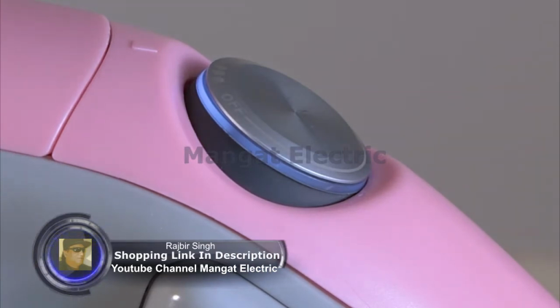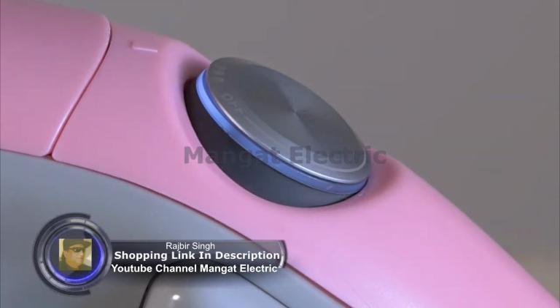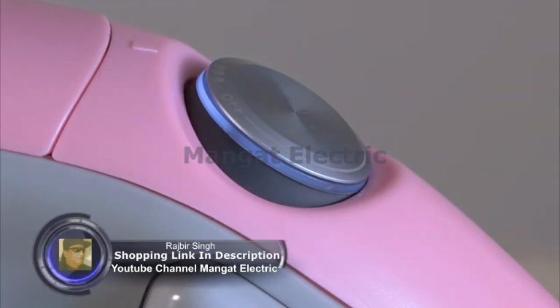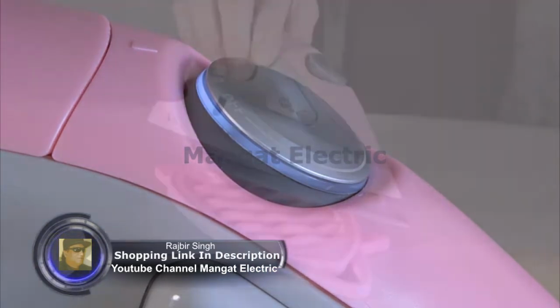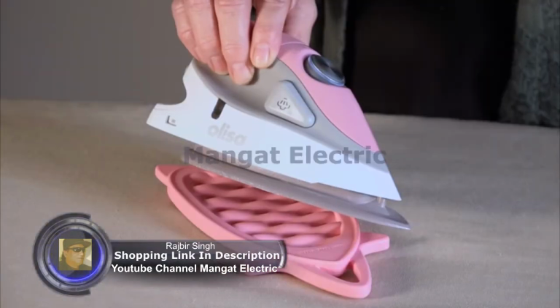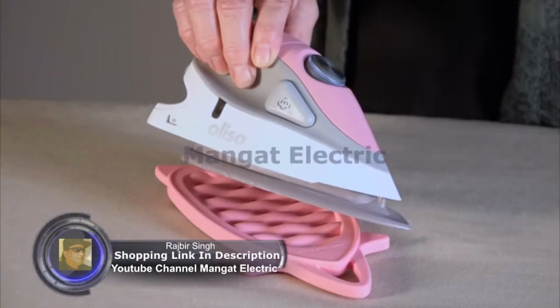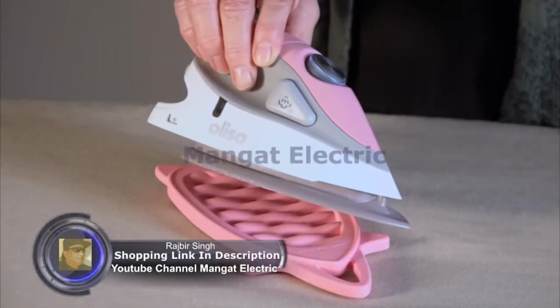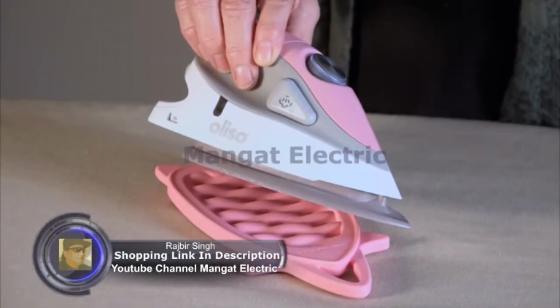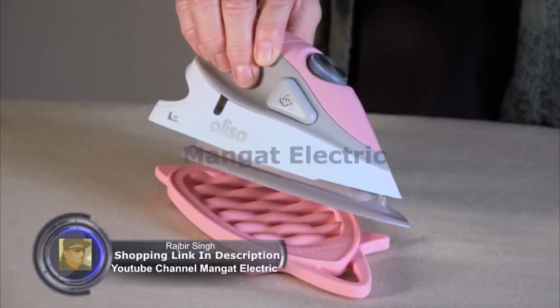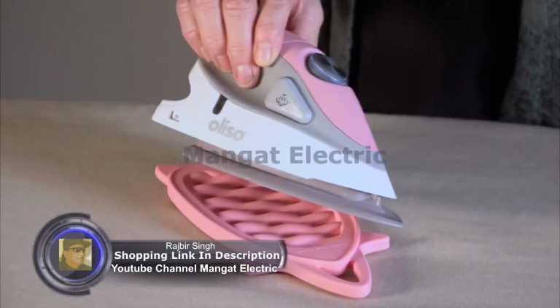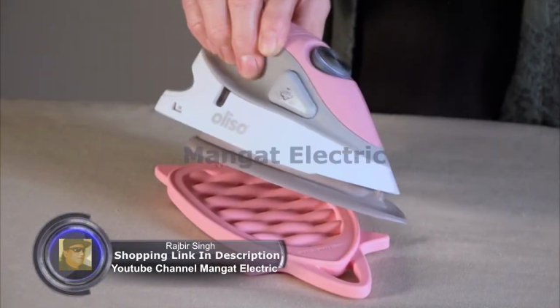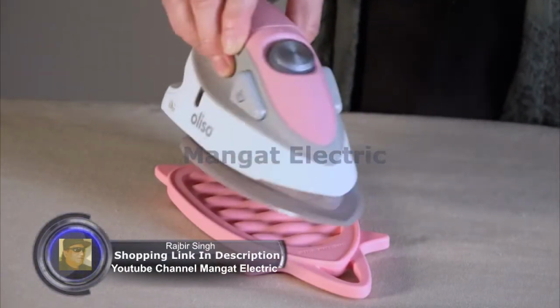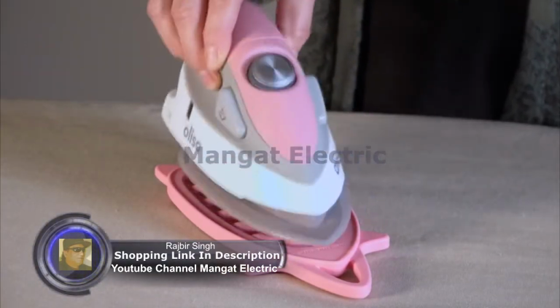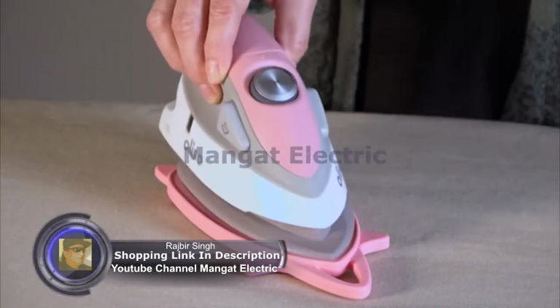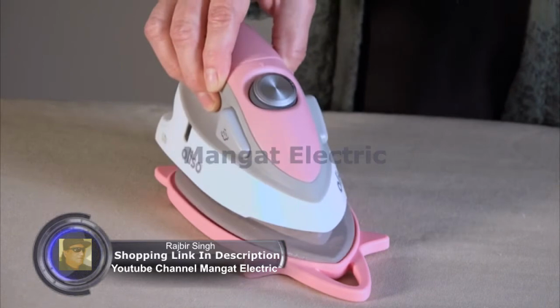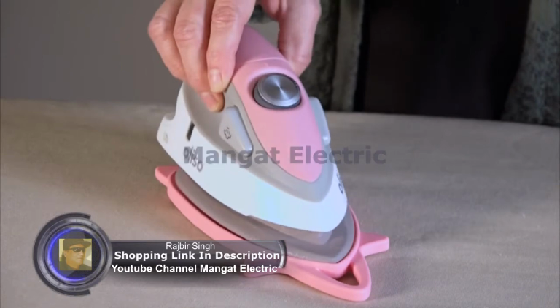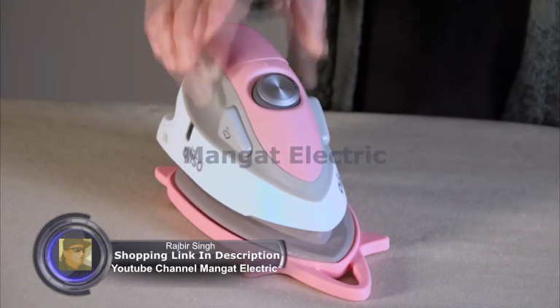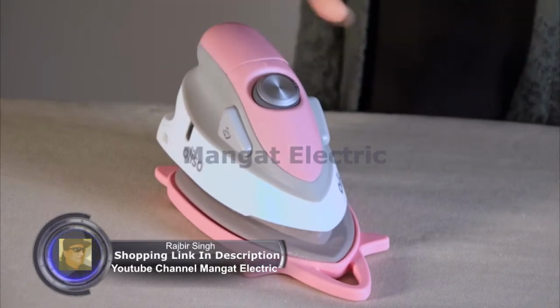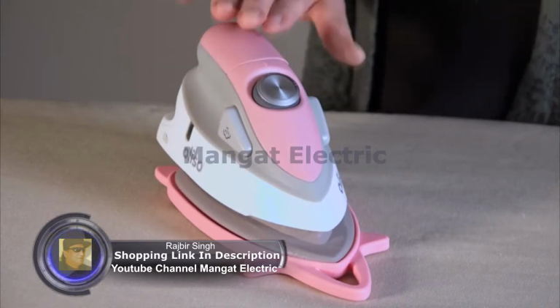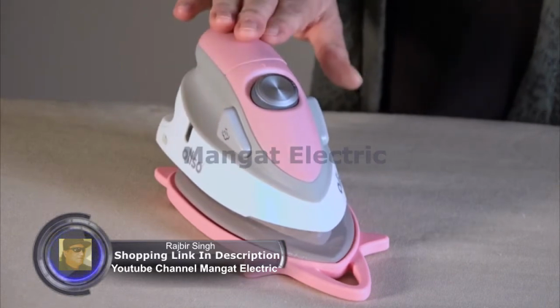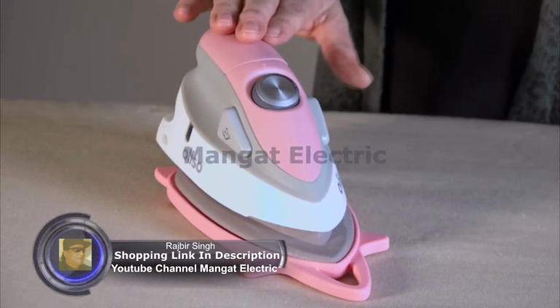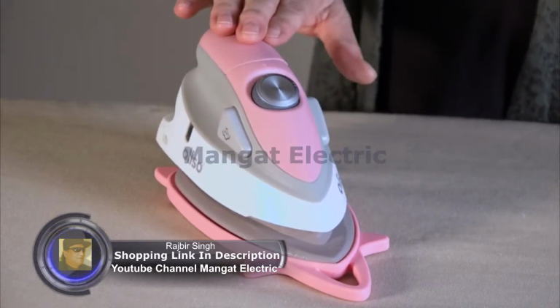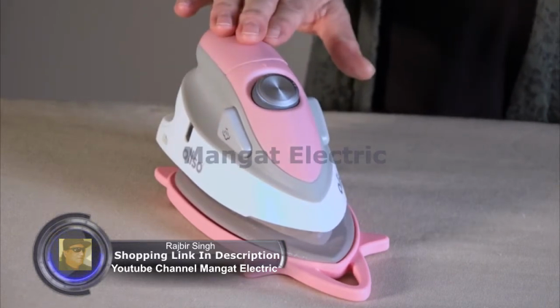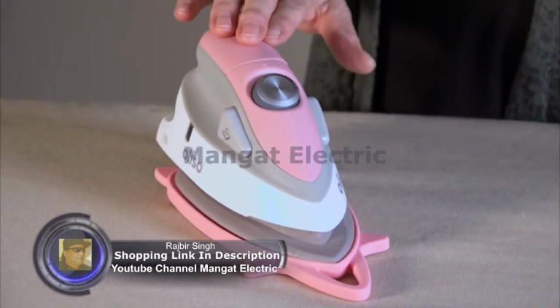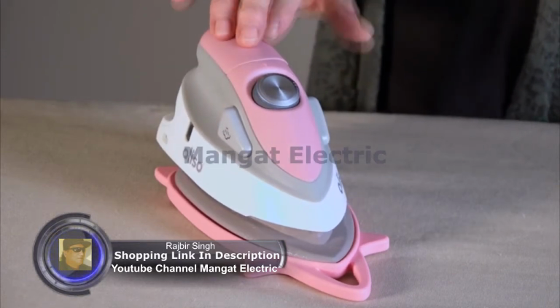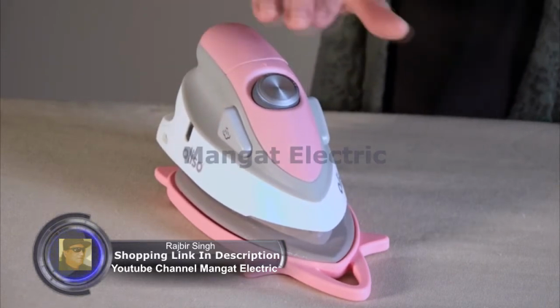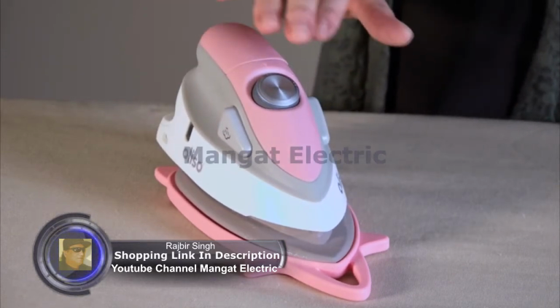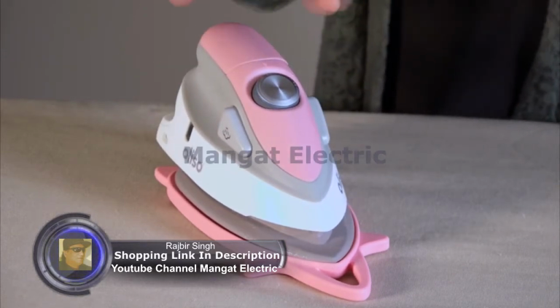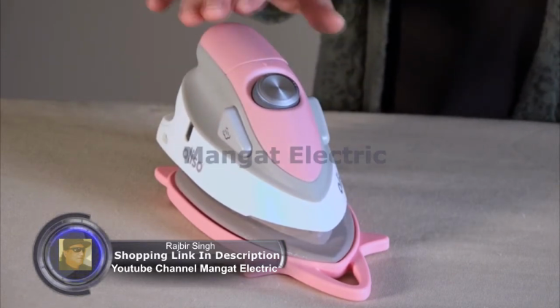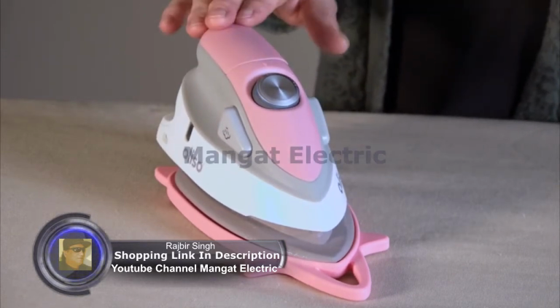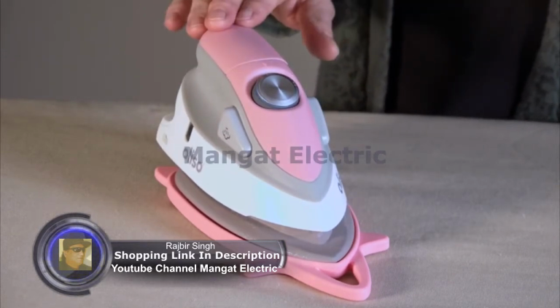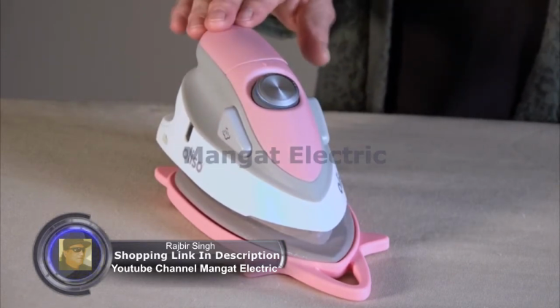You'll see a blue light around the dial. And when it turns solid white, that means the iron is heated up to the capacity of whatever setting you have it on.